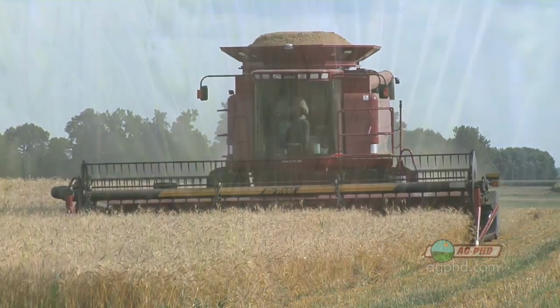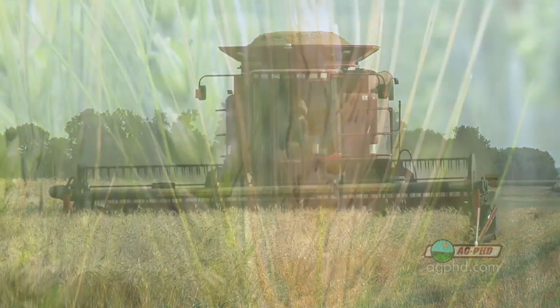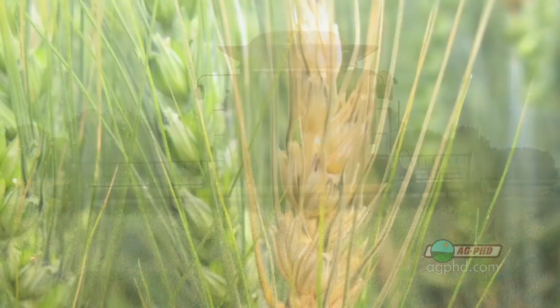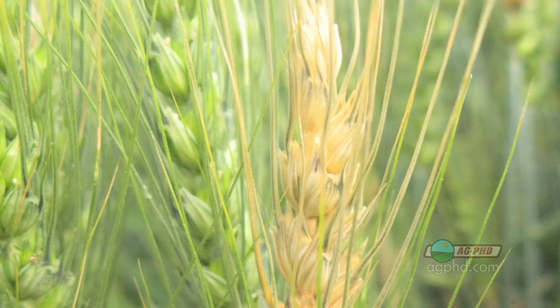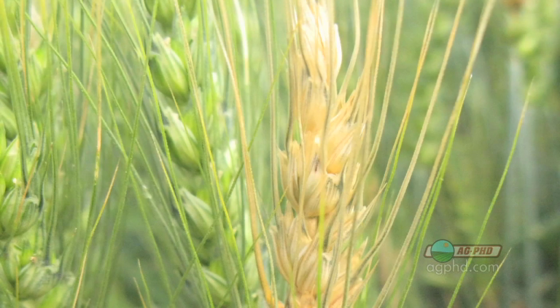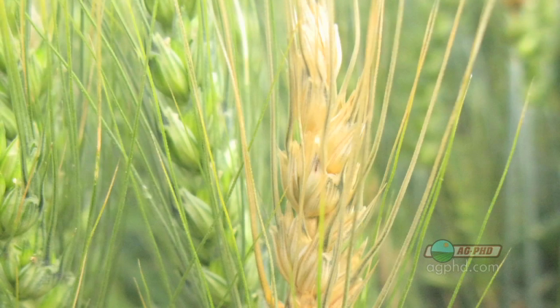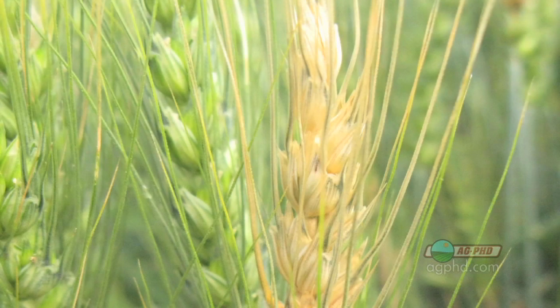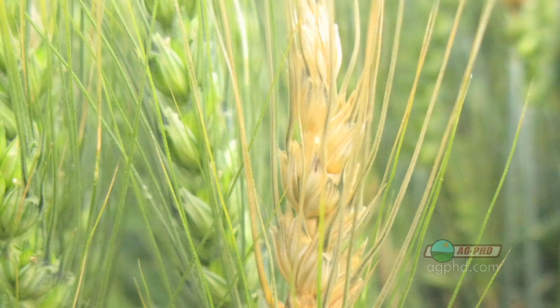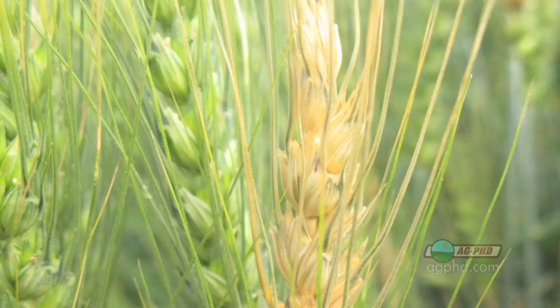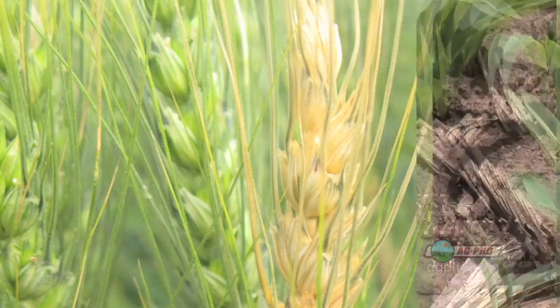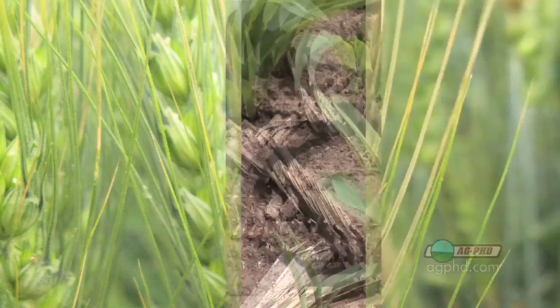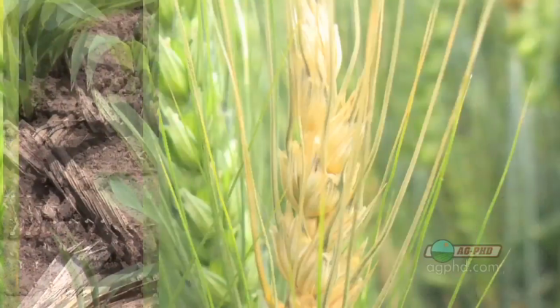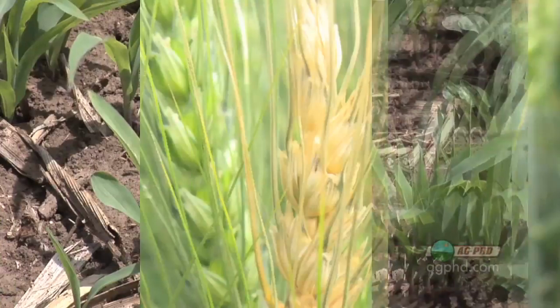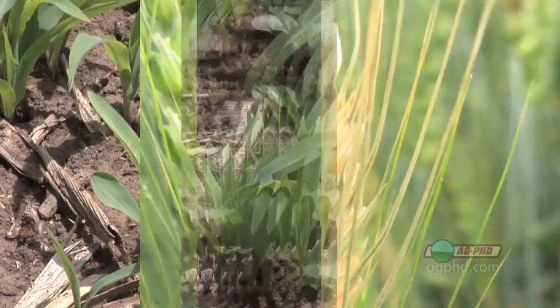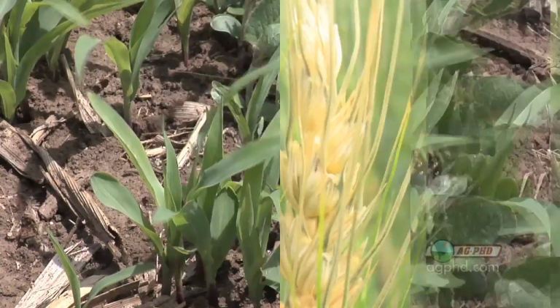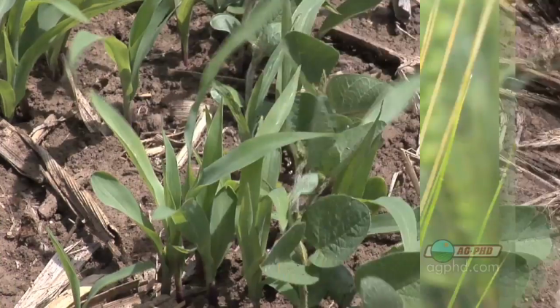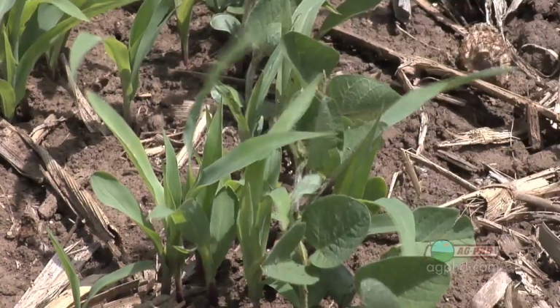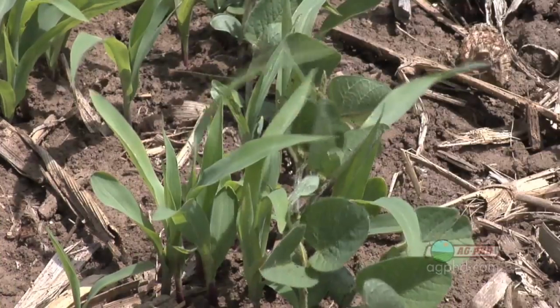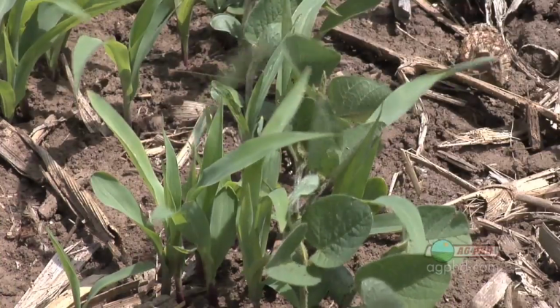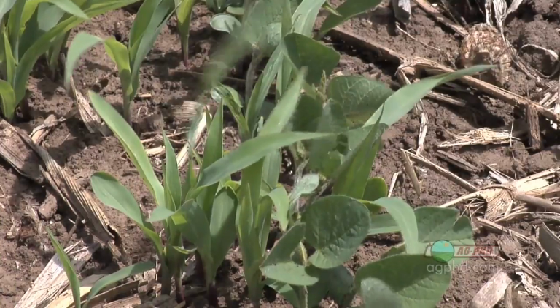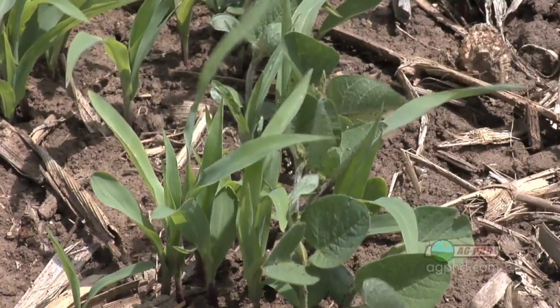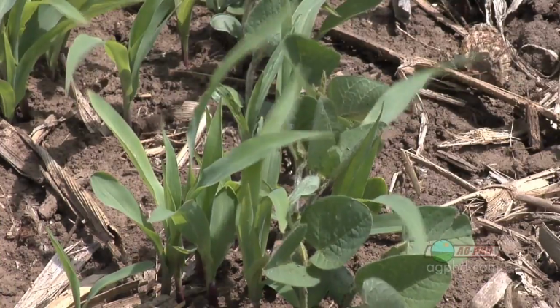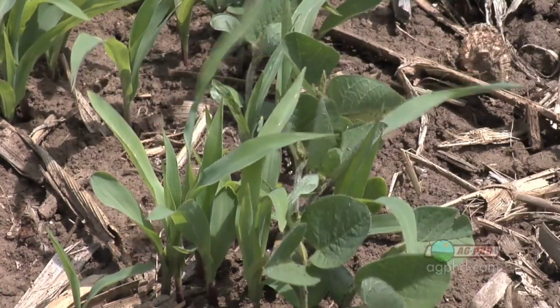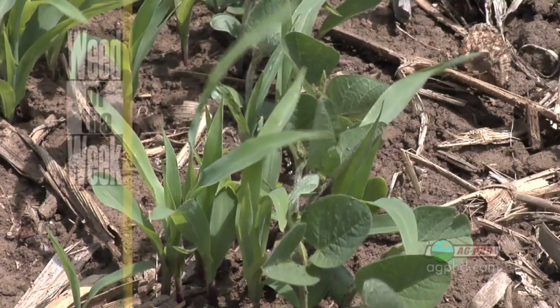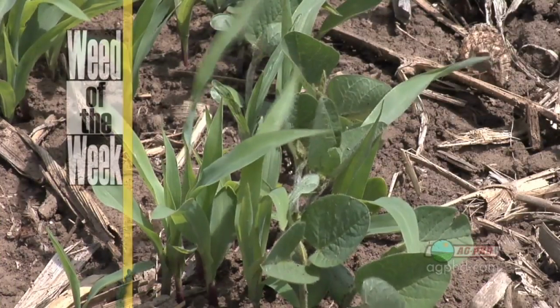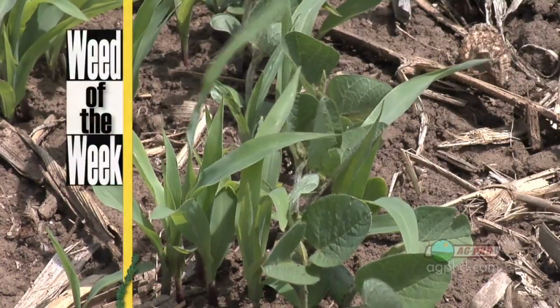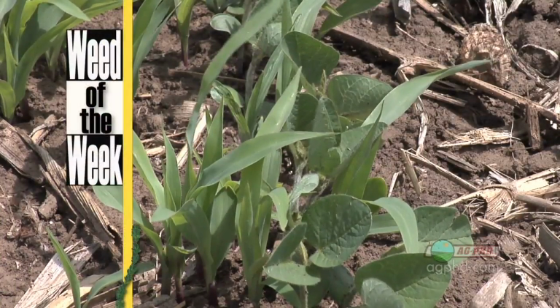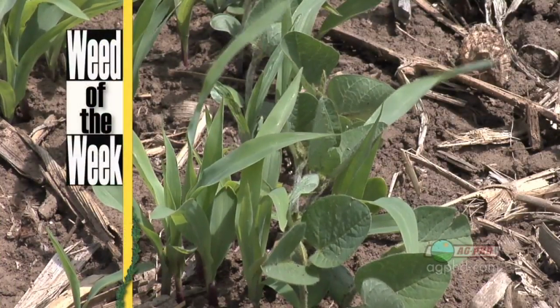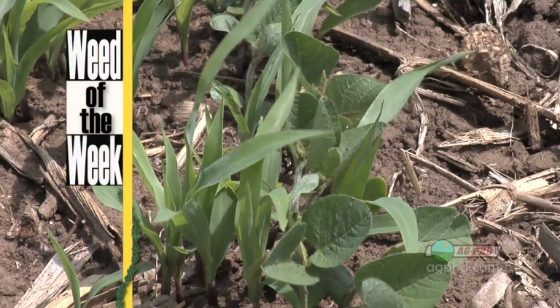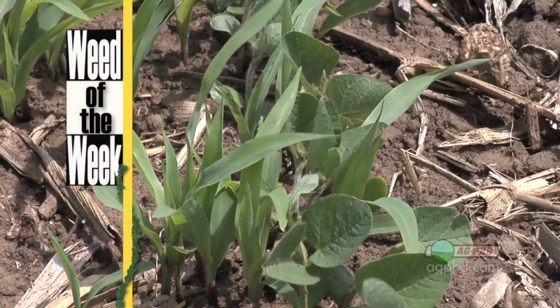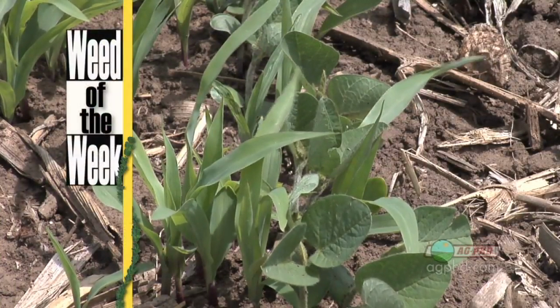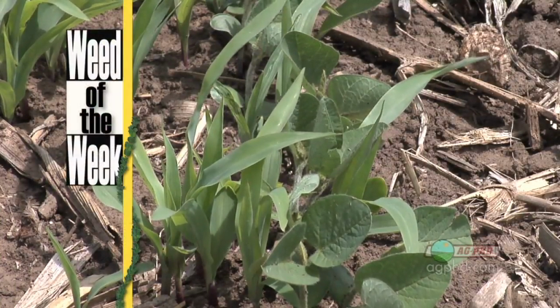Getting head scab under control is important, but weed control is also very important on your farm. Can you identify this week's Weed of the Week?